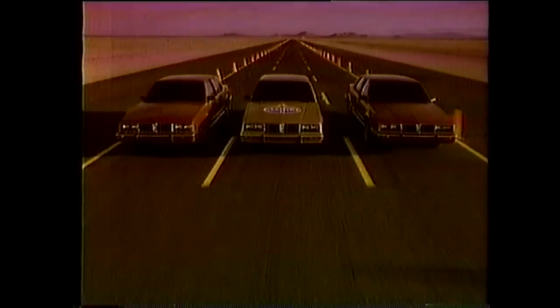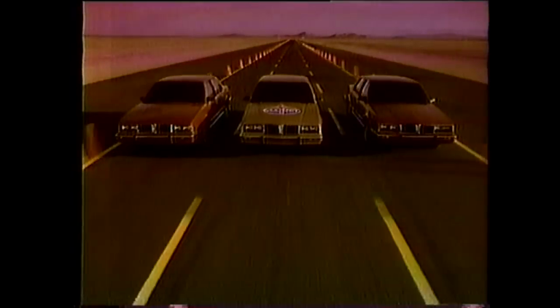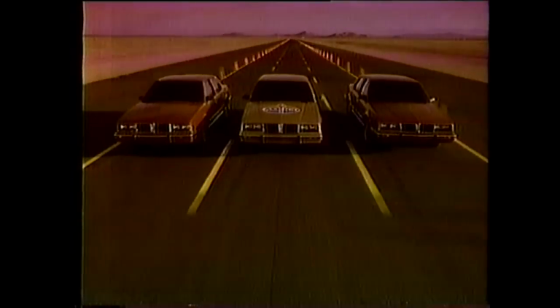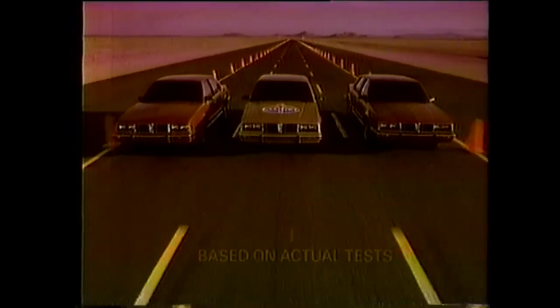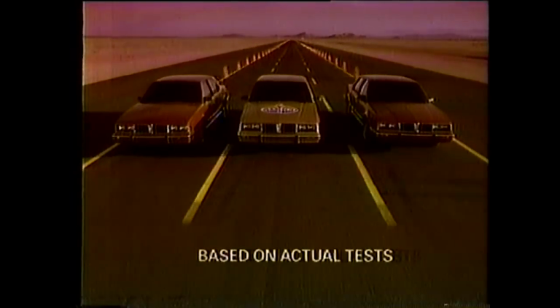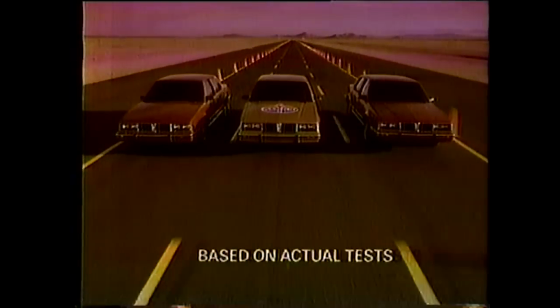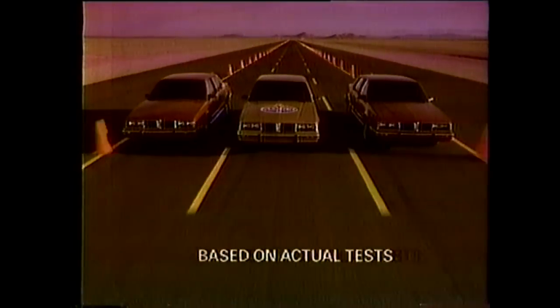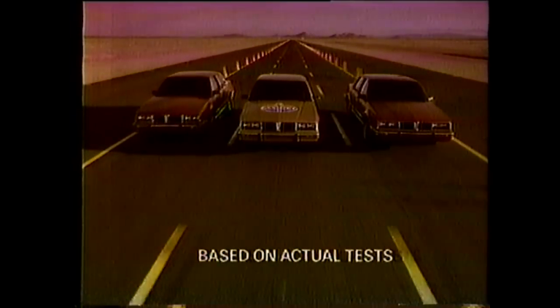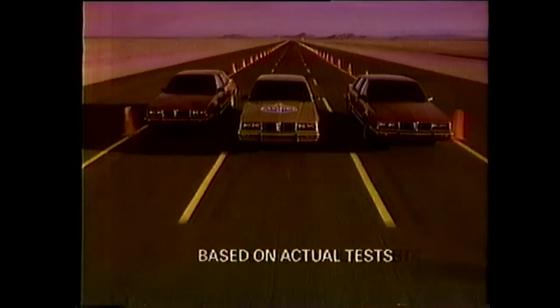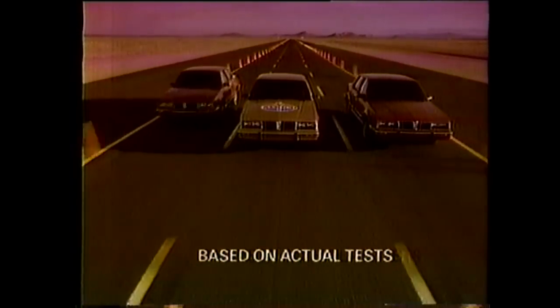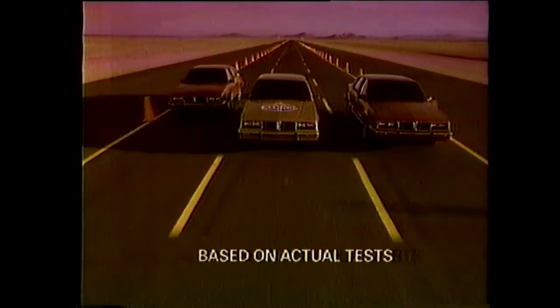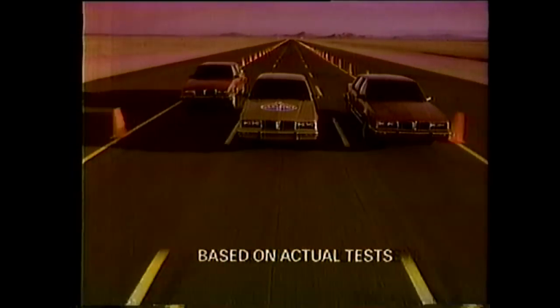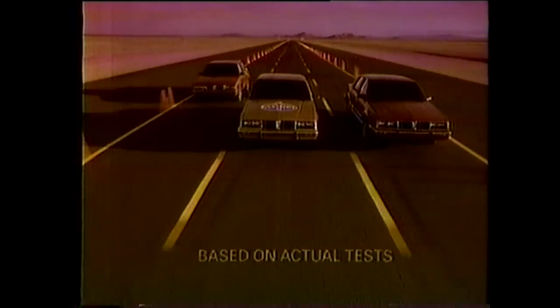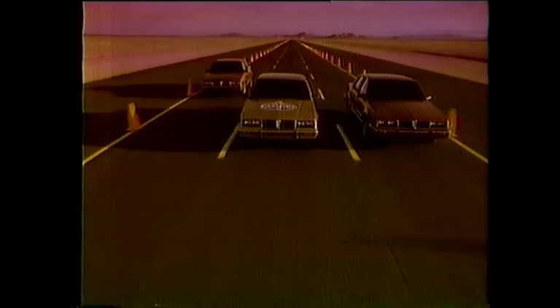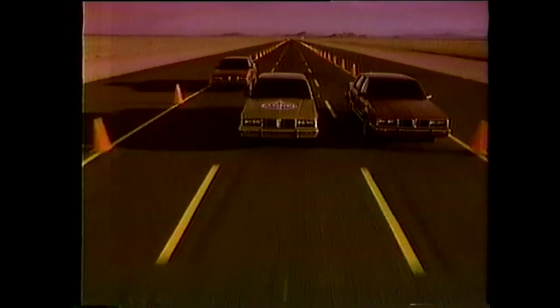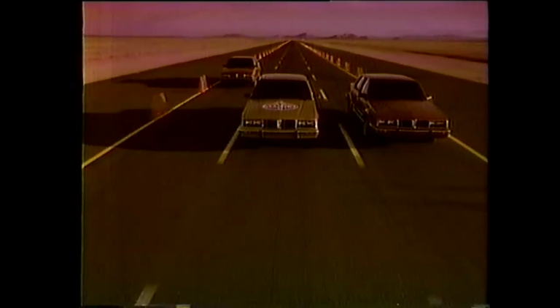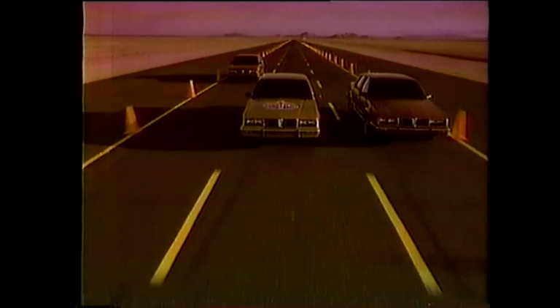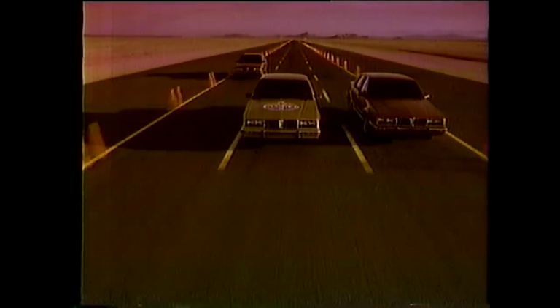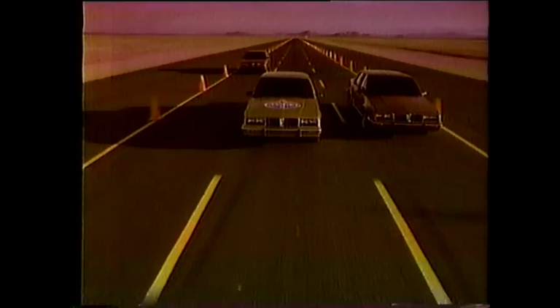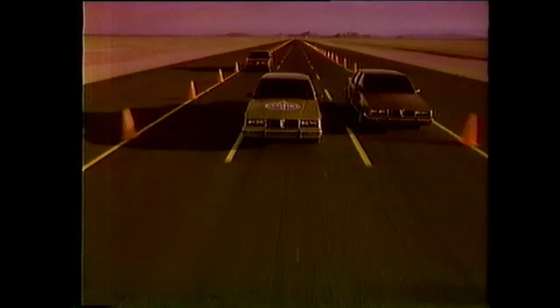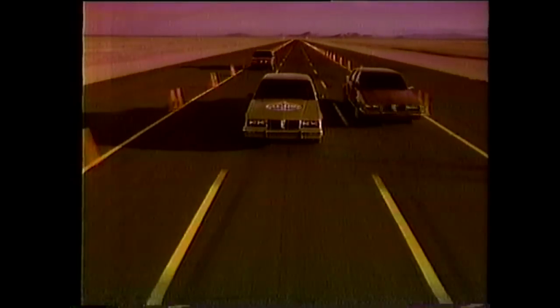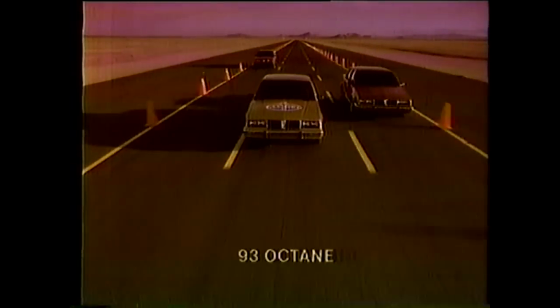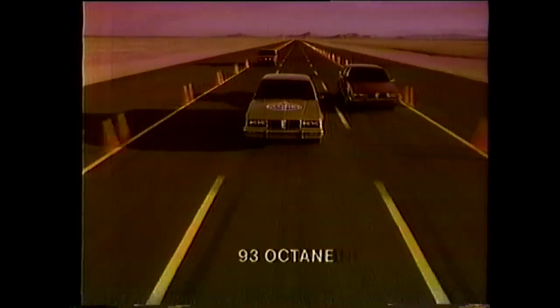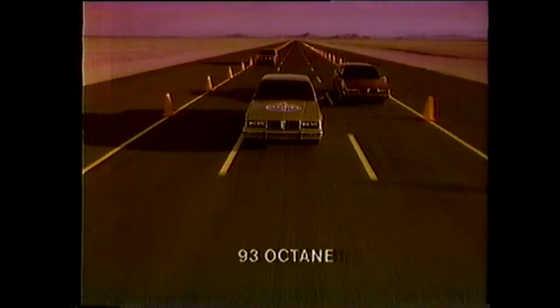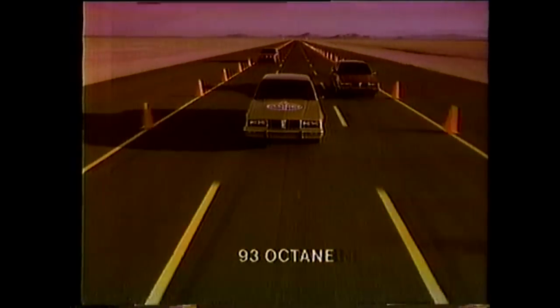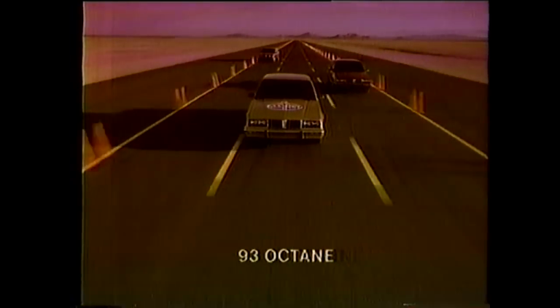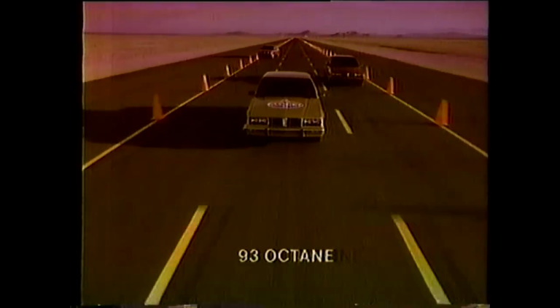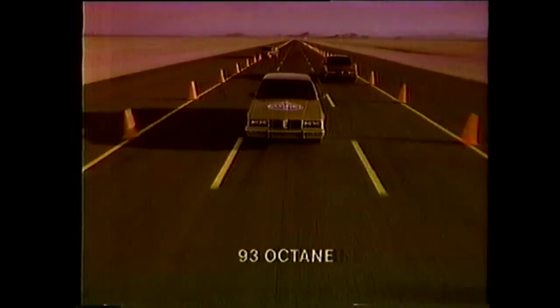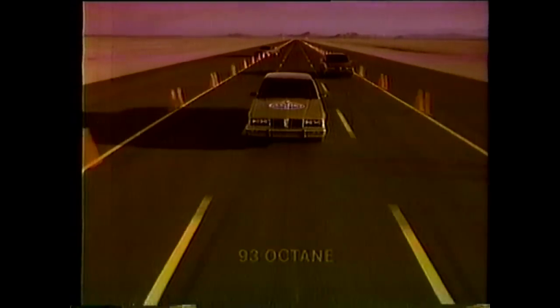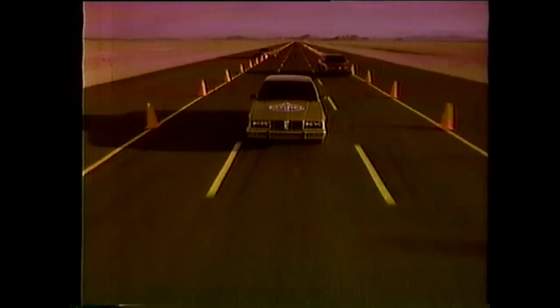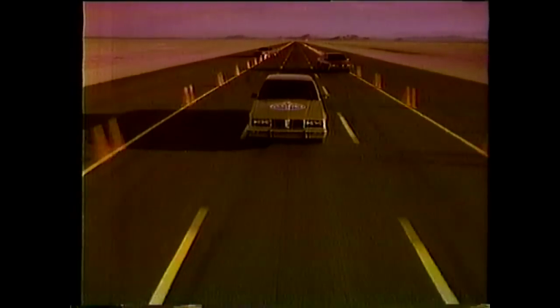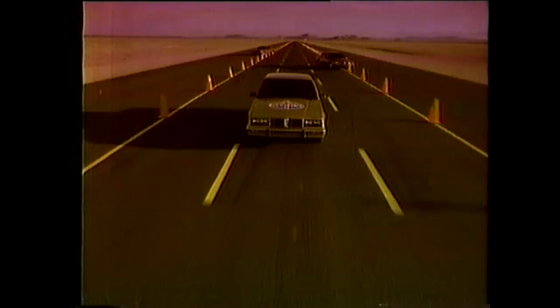In a mileage test for three of America's highest octane lead-free gasolines, Amoco Premium Lead-Free delivered the best mileage.